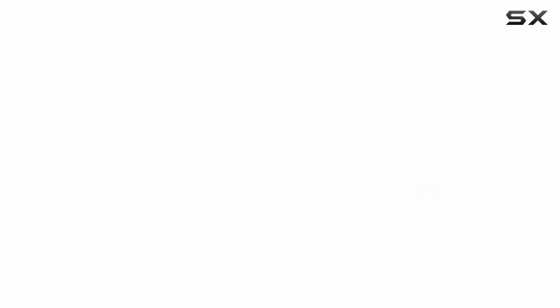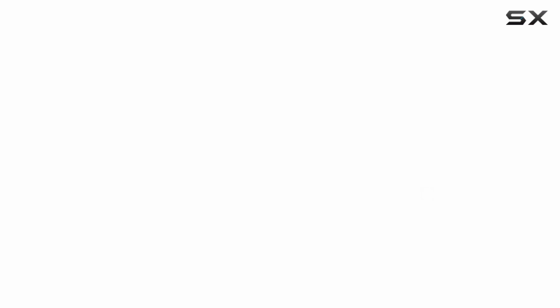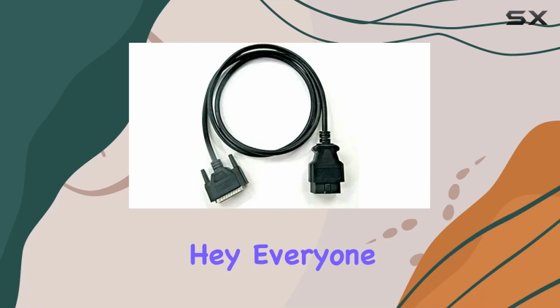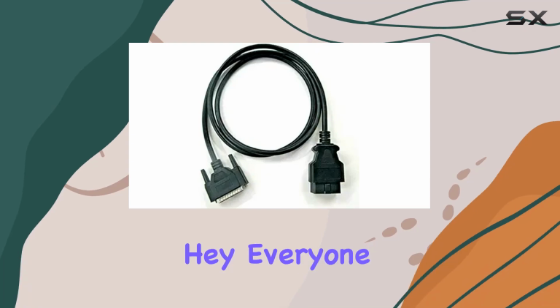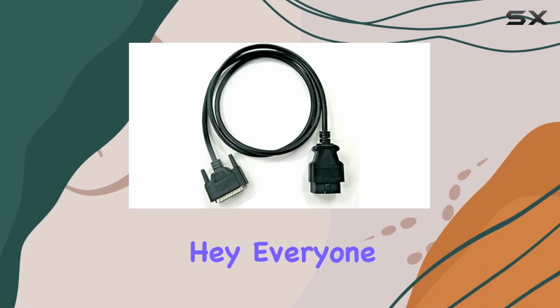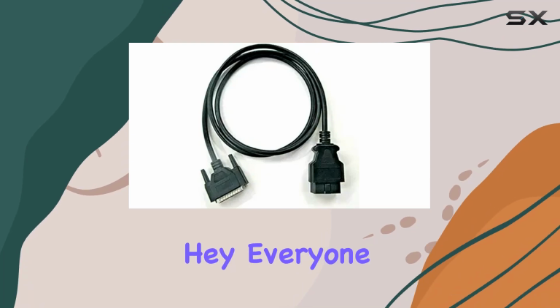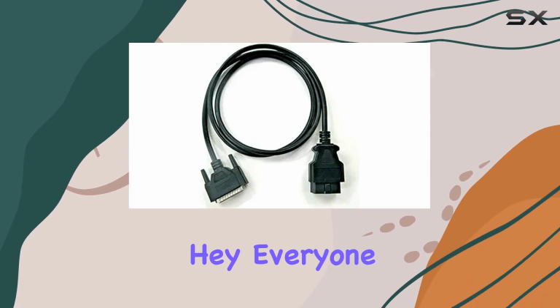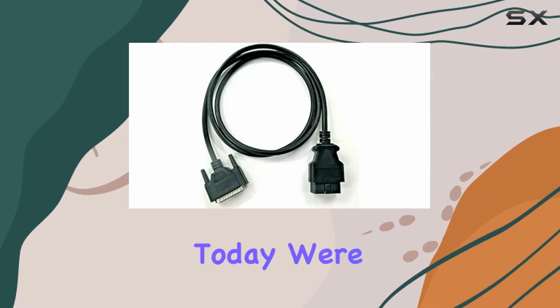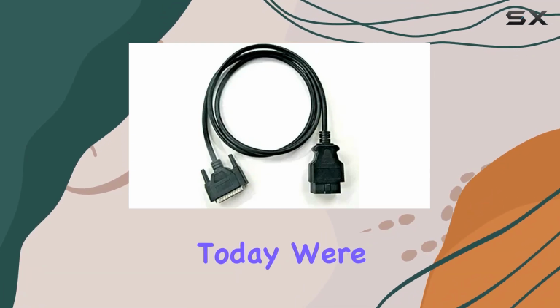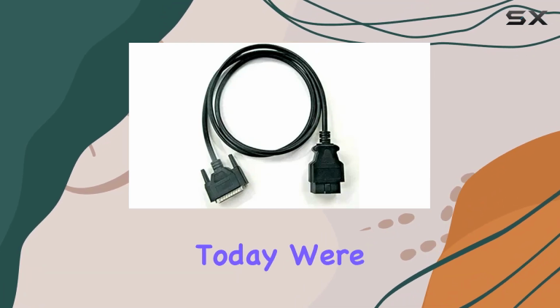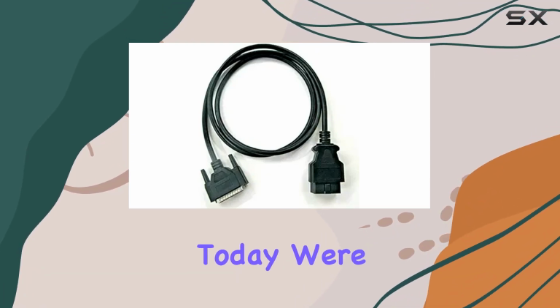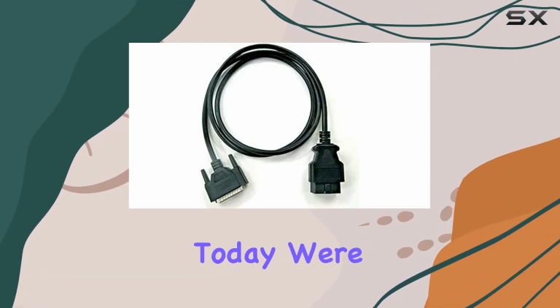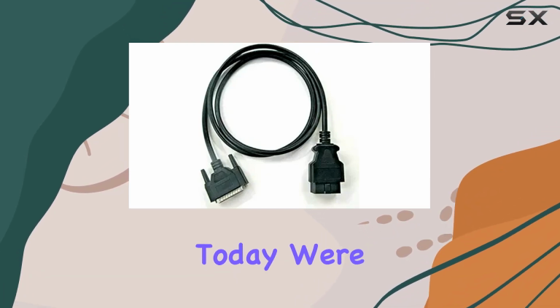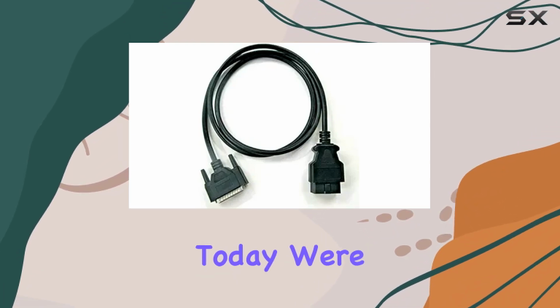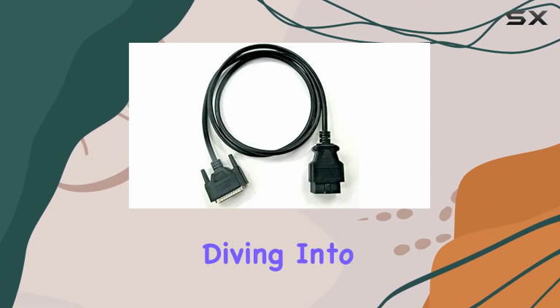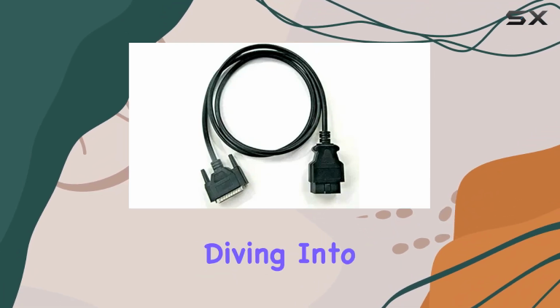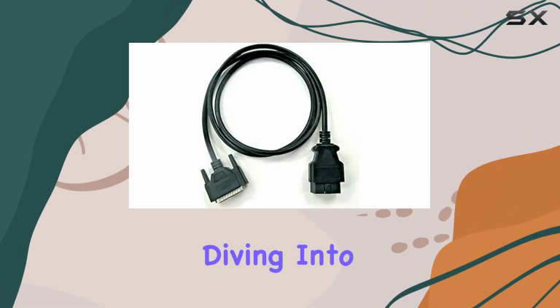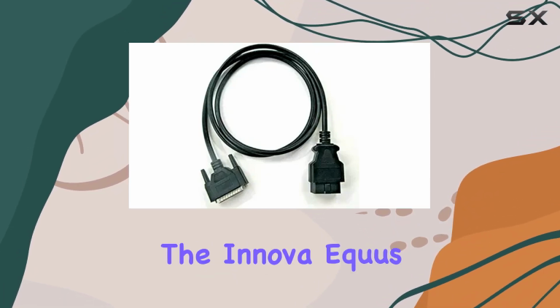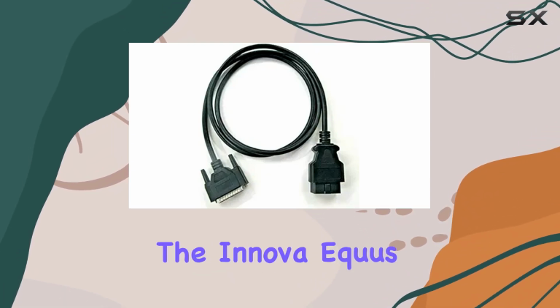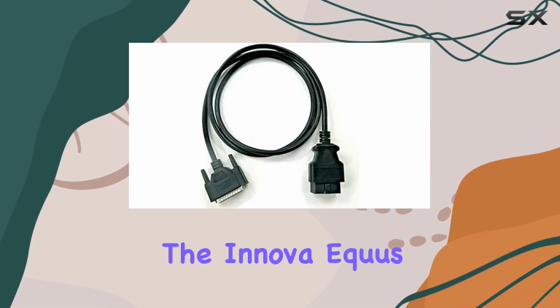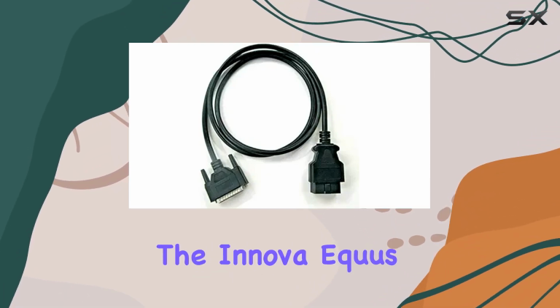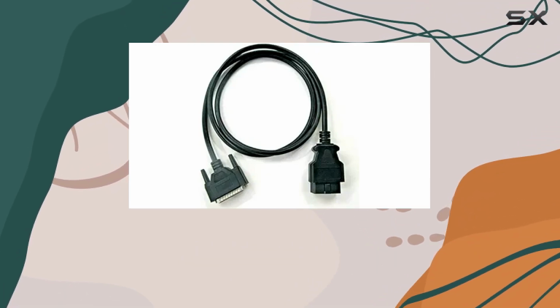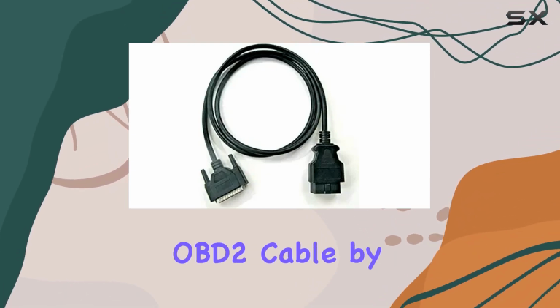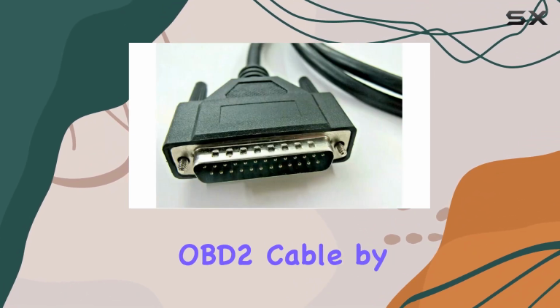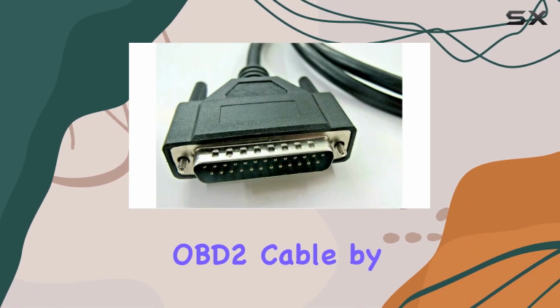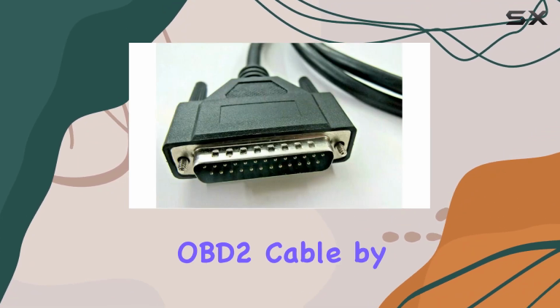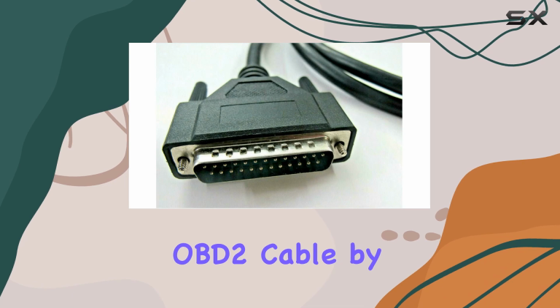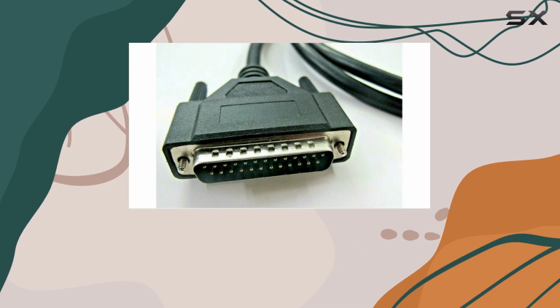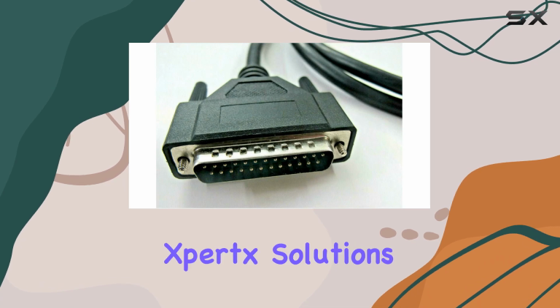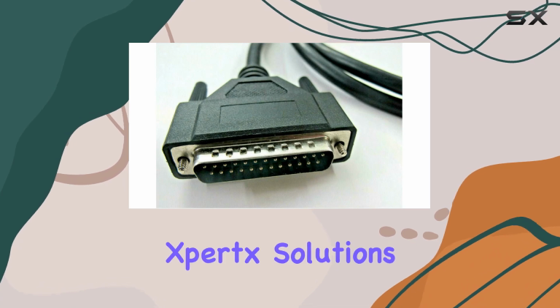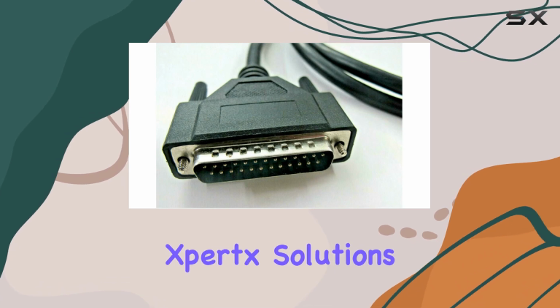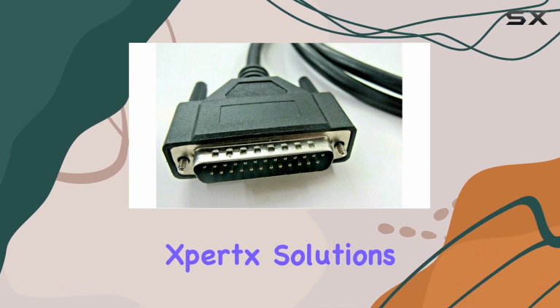Hey everyone! Today, we're diving into the ANOVA Equus OBD2 Cable by Zperk Solutions.